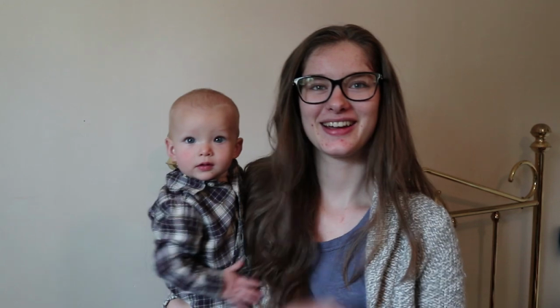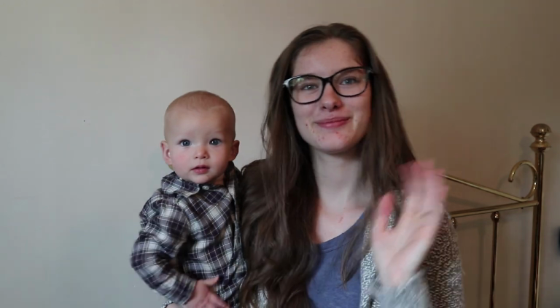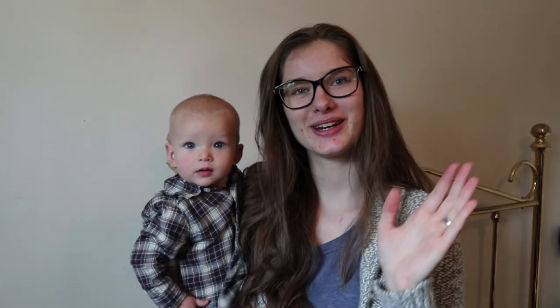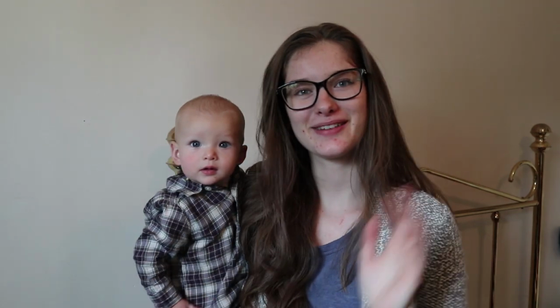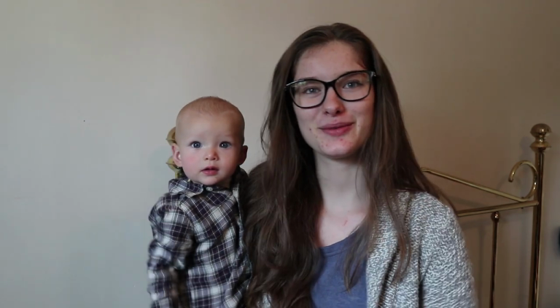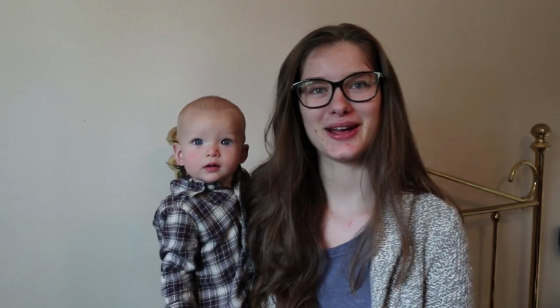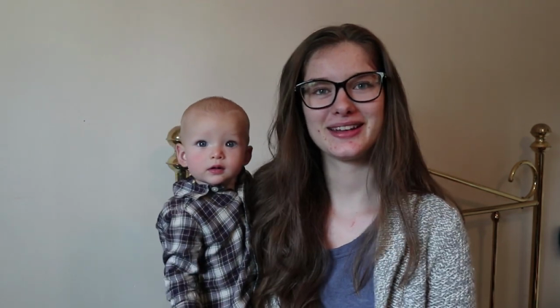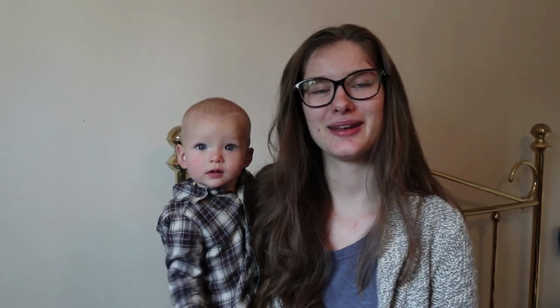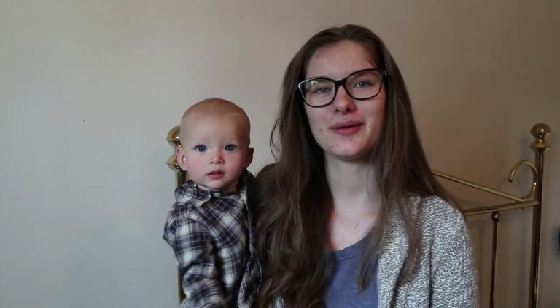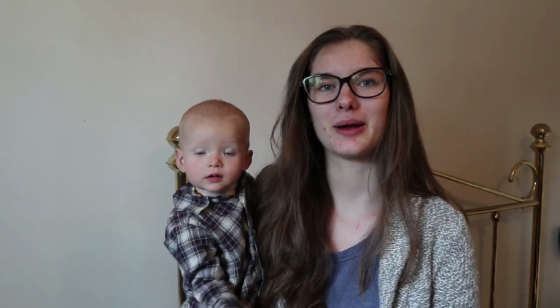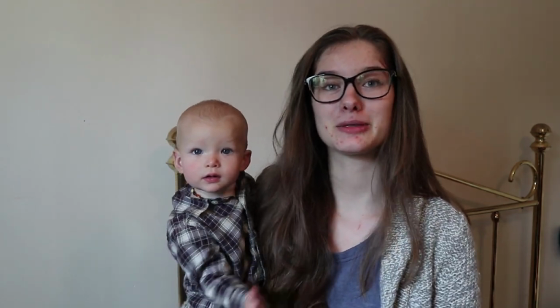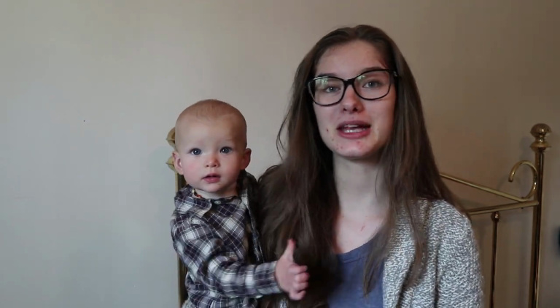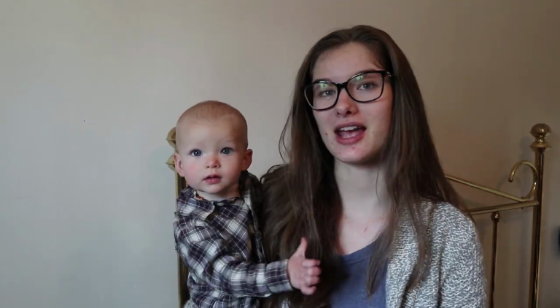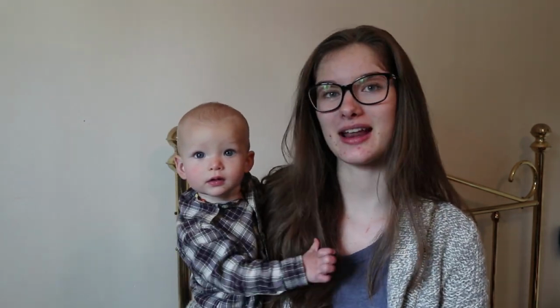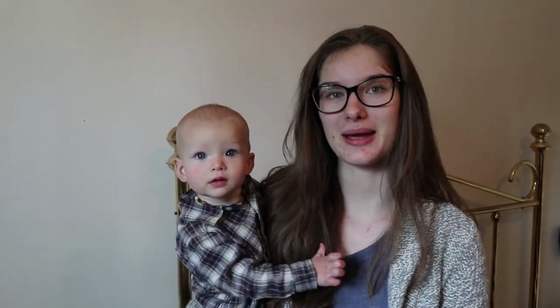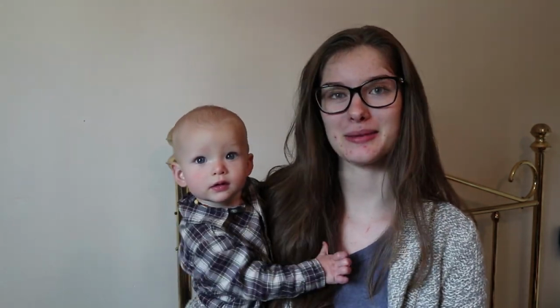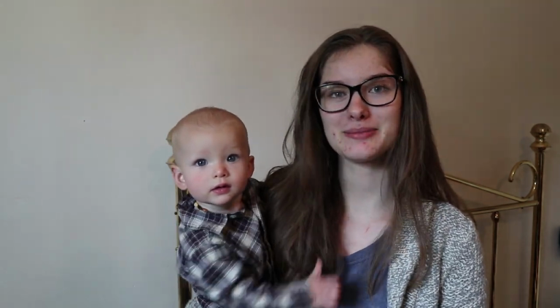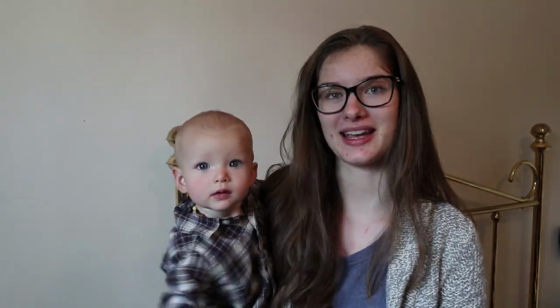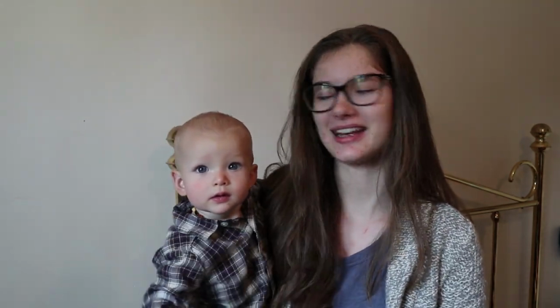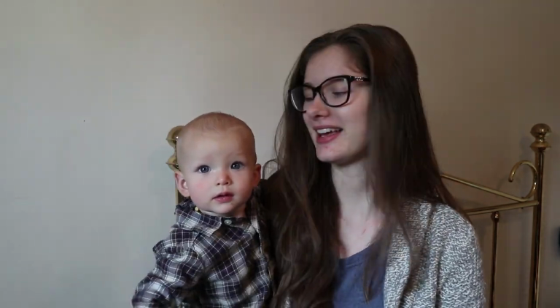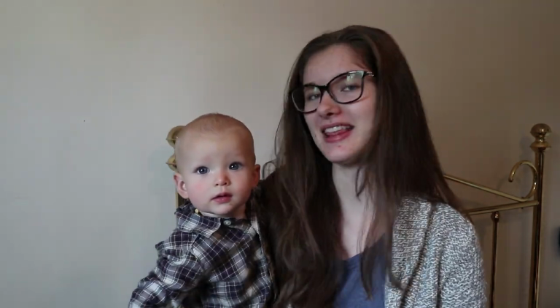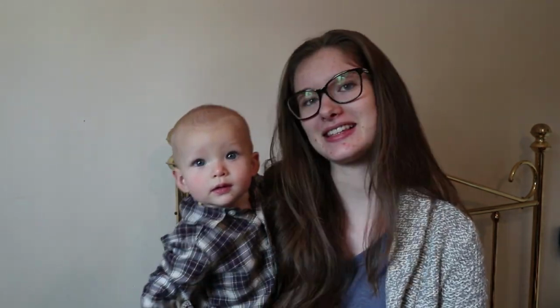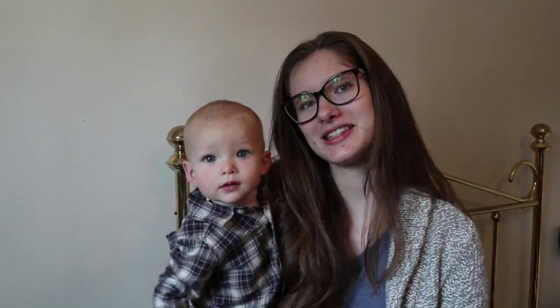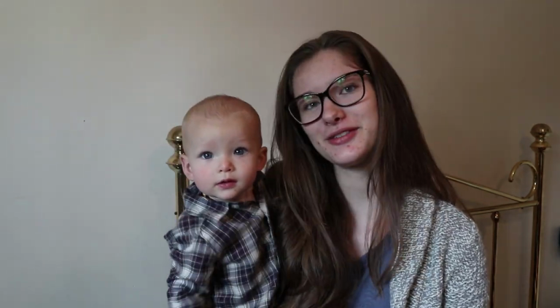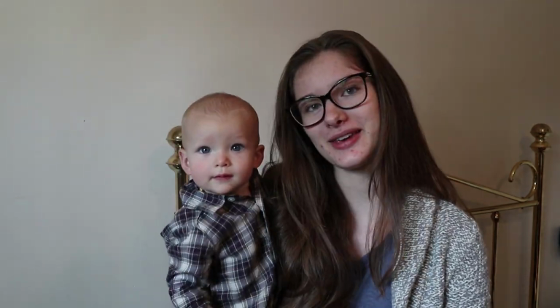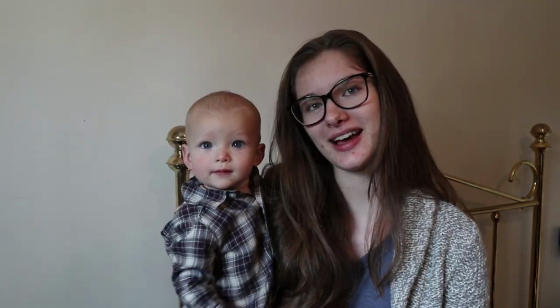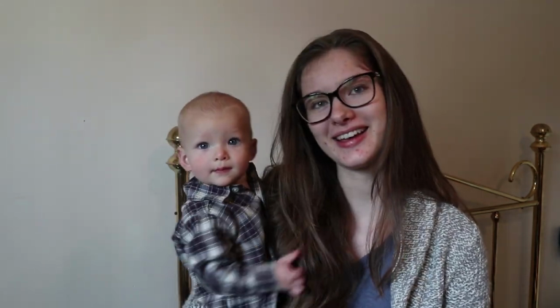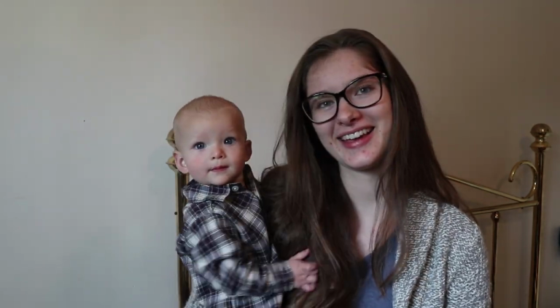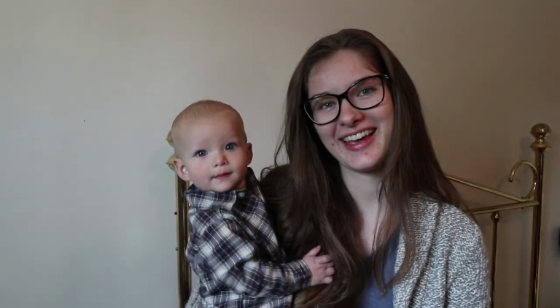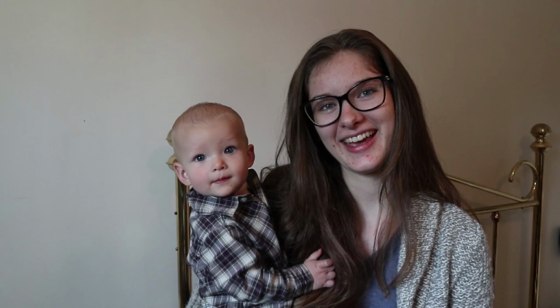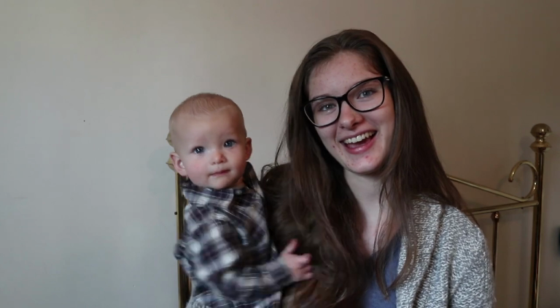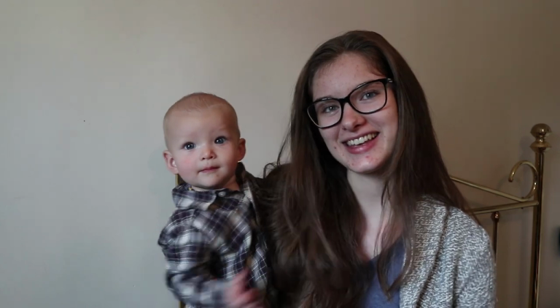Good morning everyone. Welcome to my channel. My name is Megan and this is Sophia.